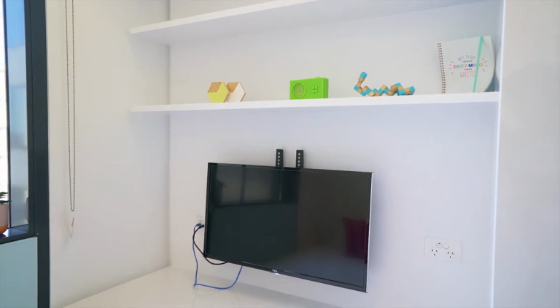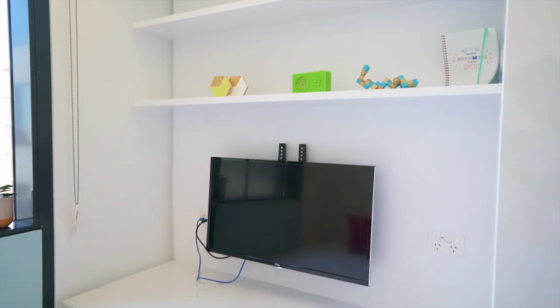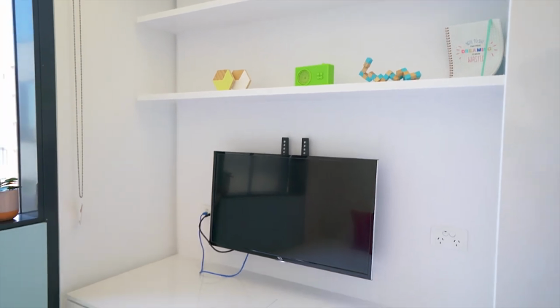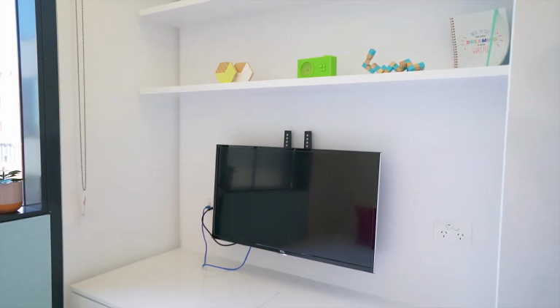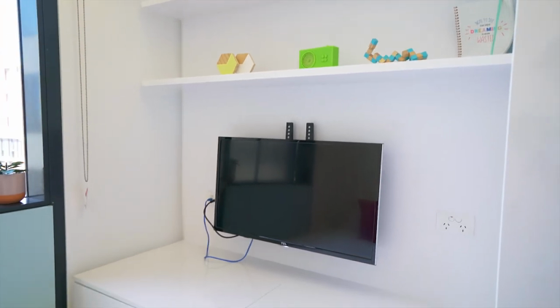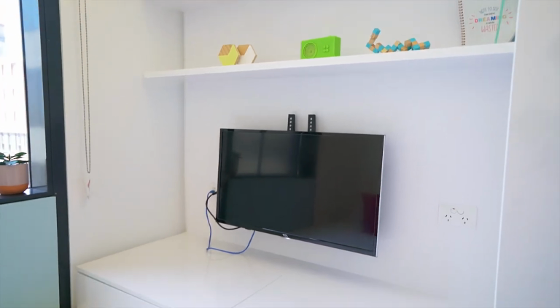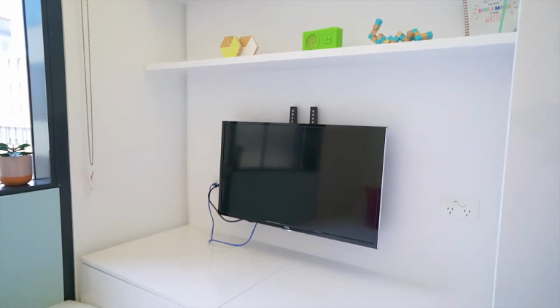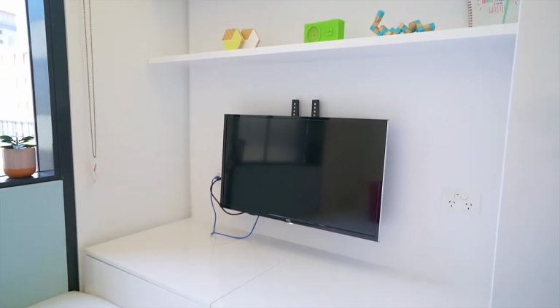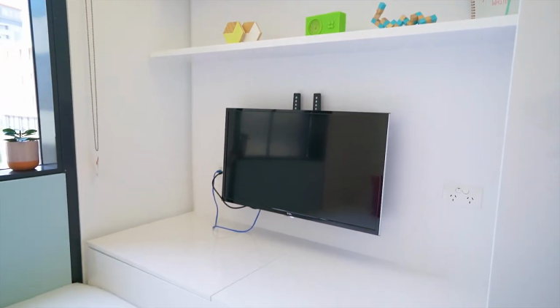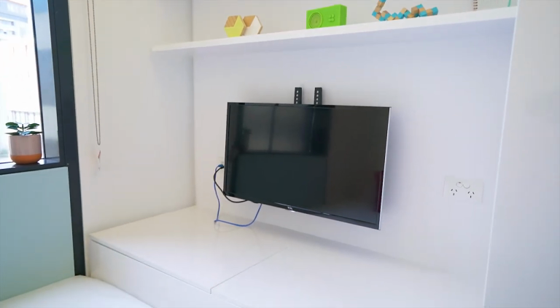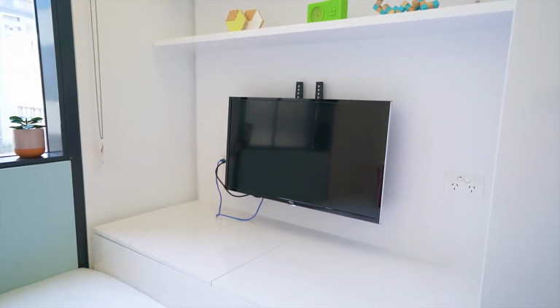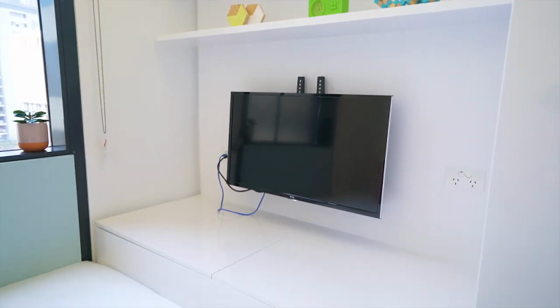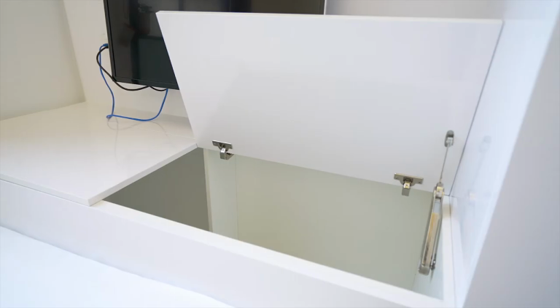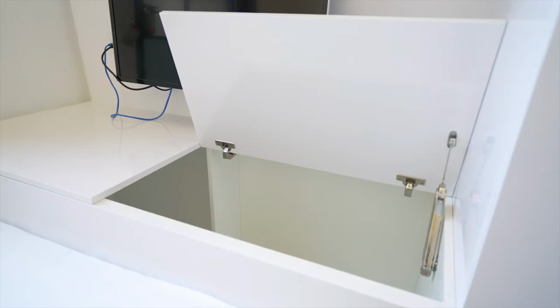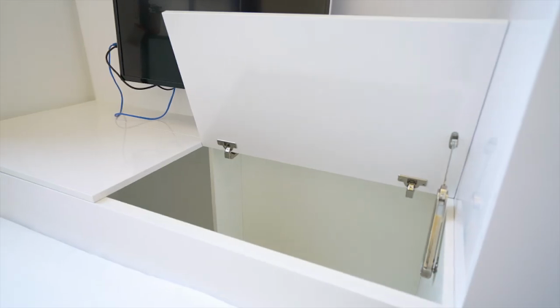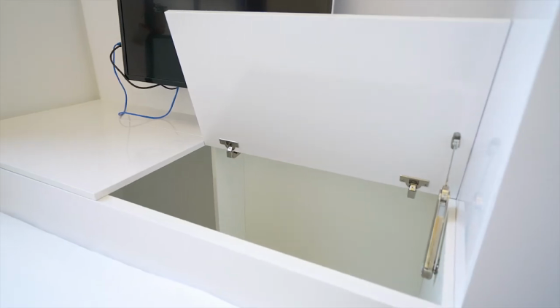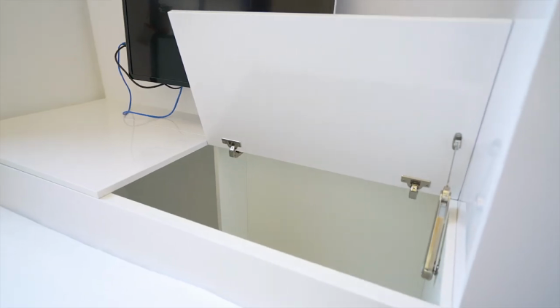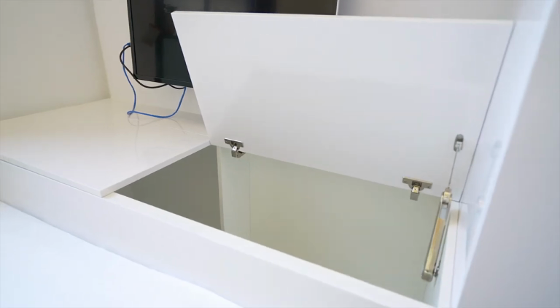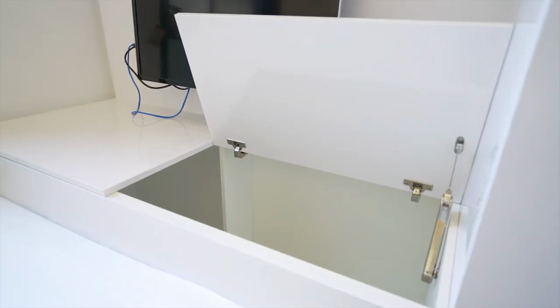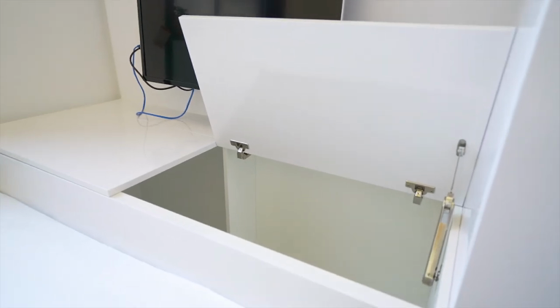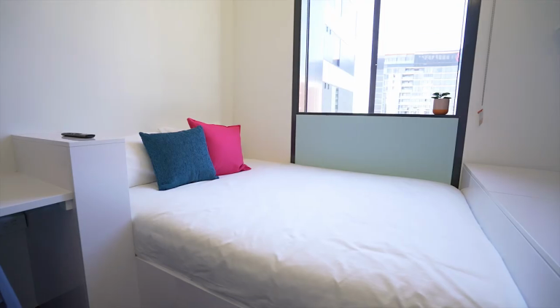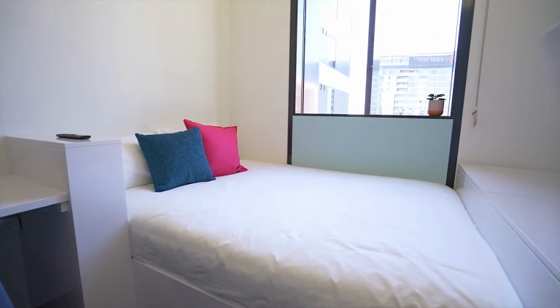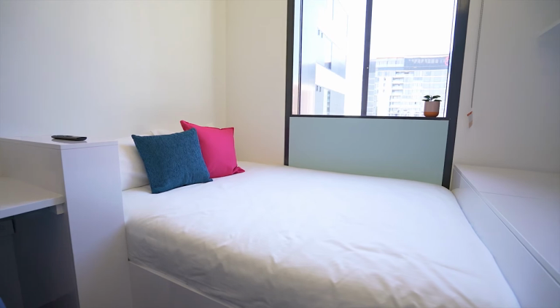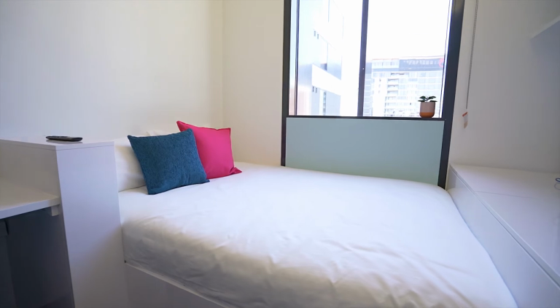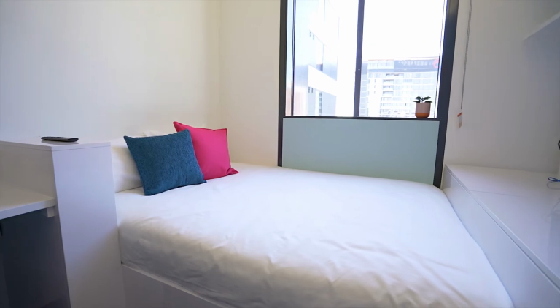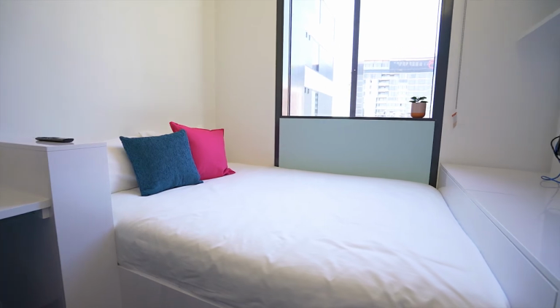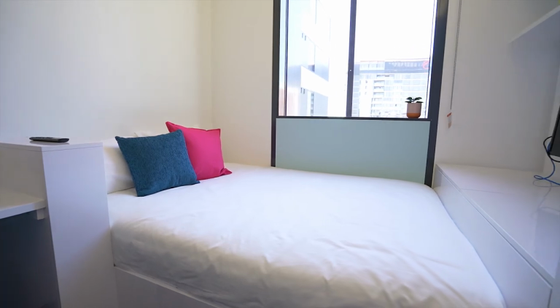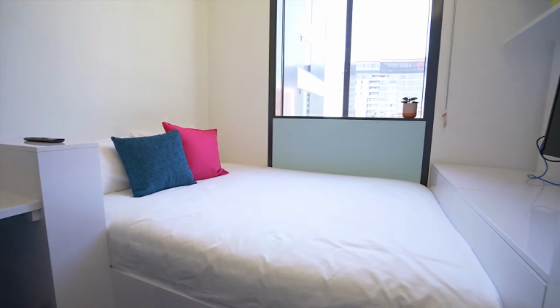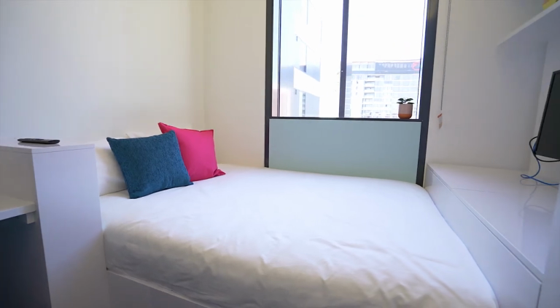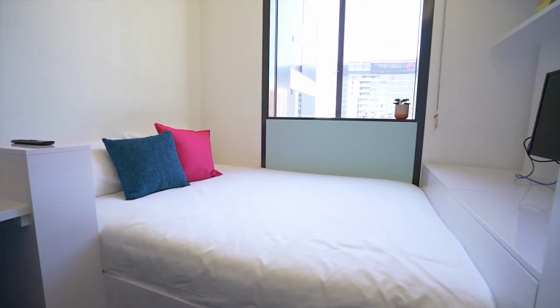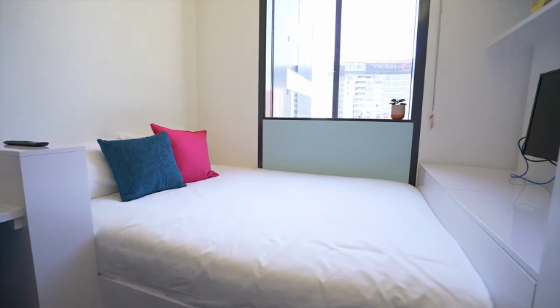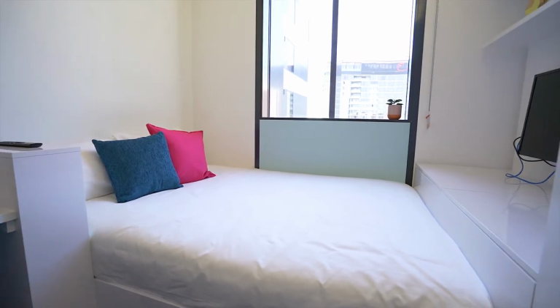Here we have some storage, and a double size bed with a super comfy mattress.